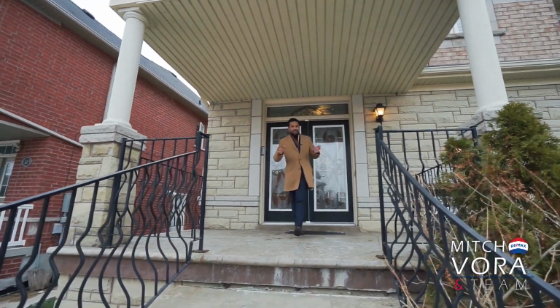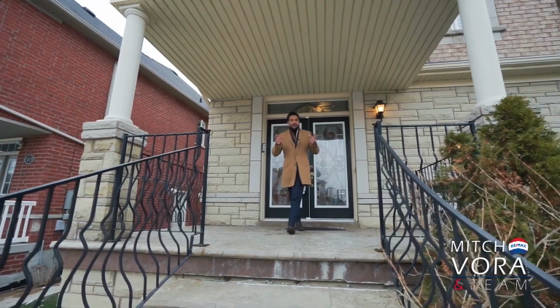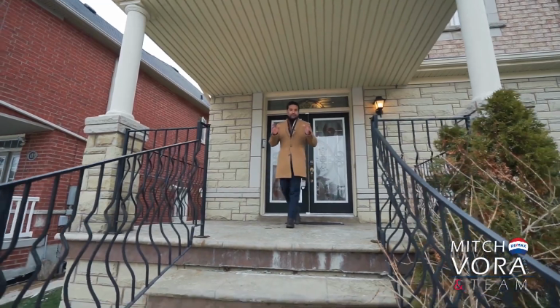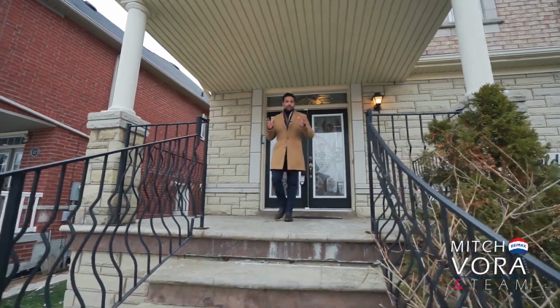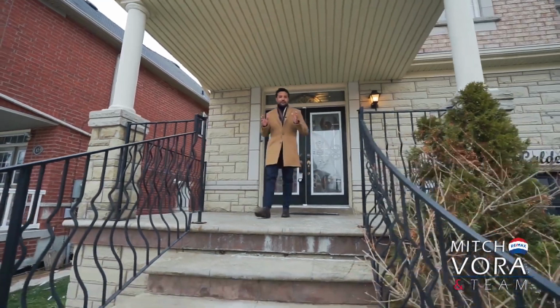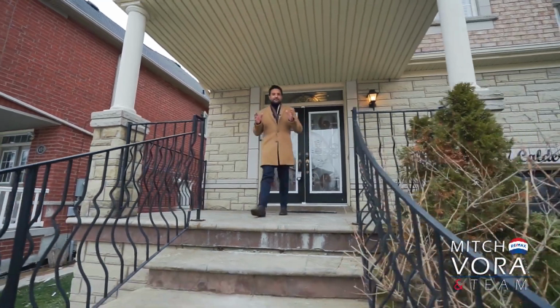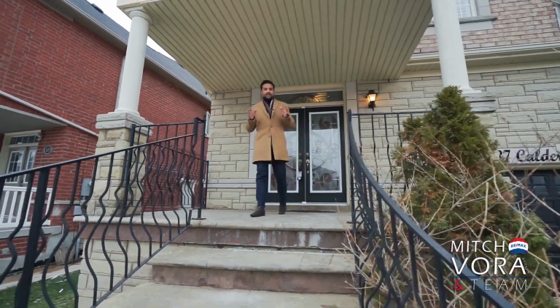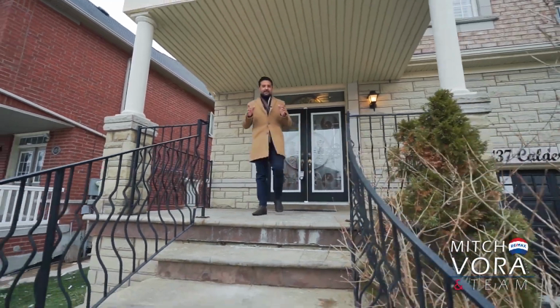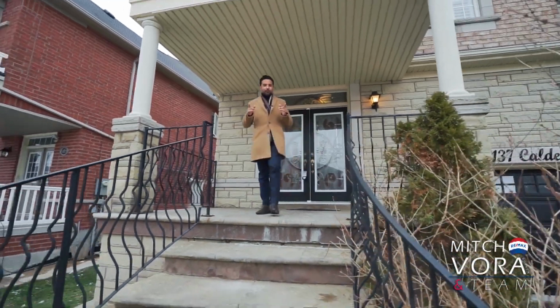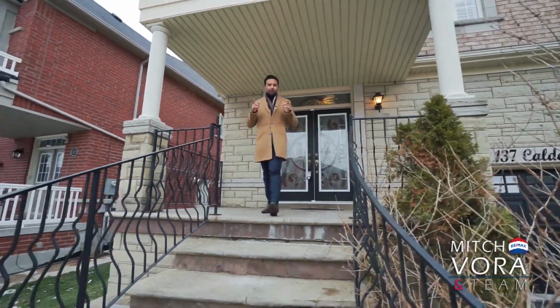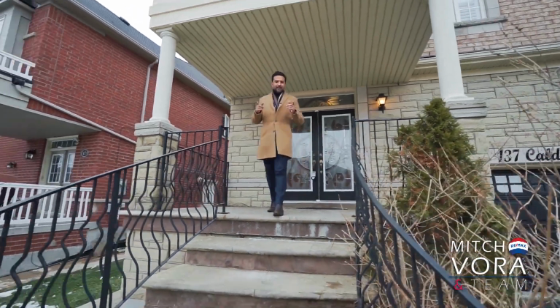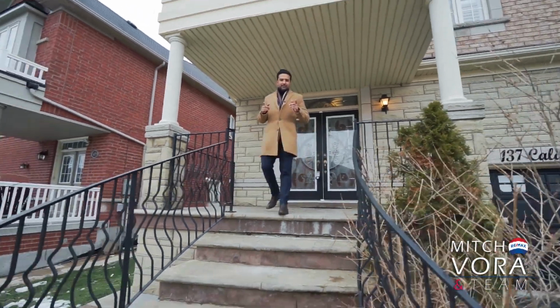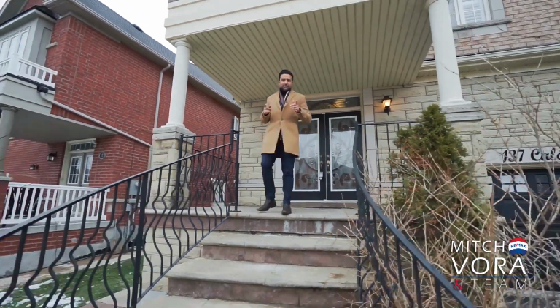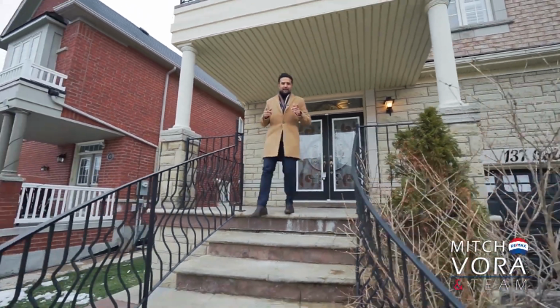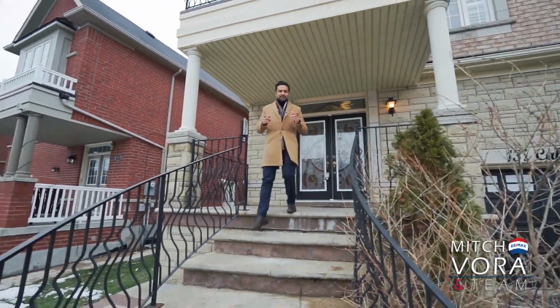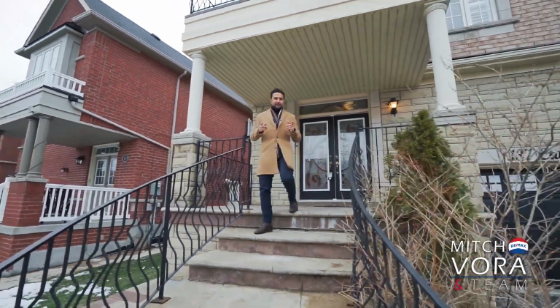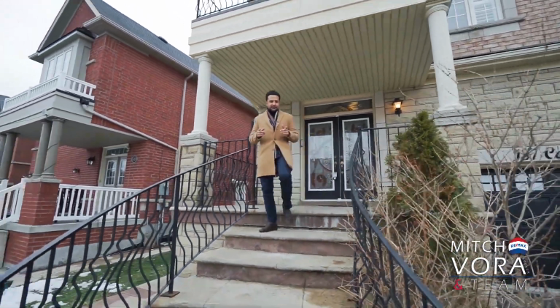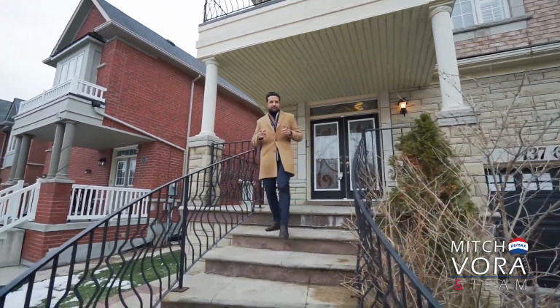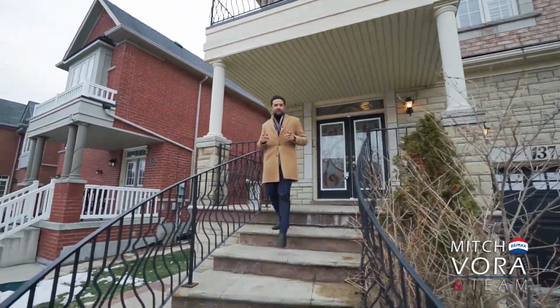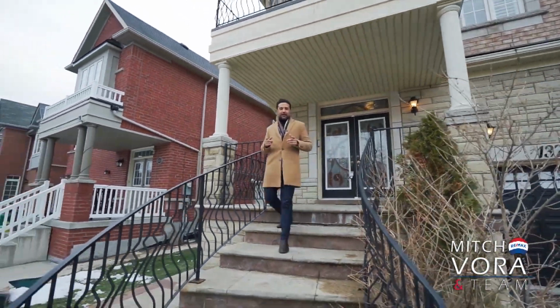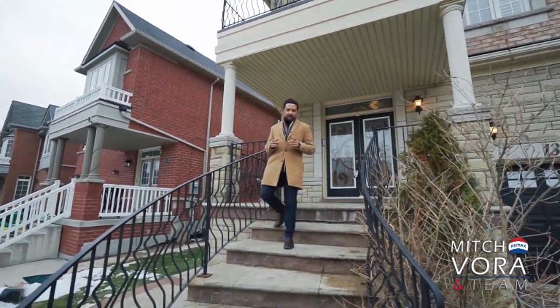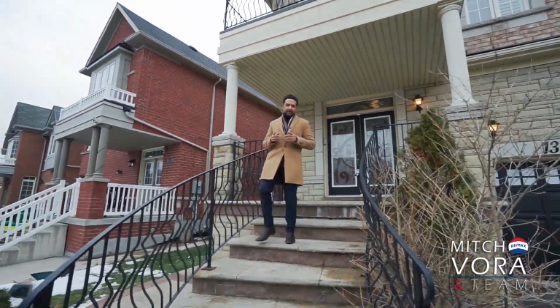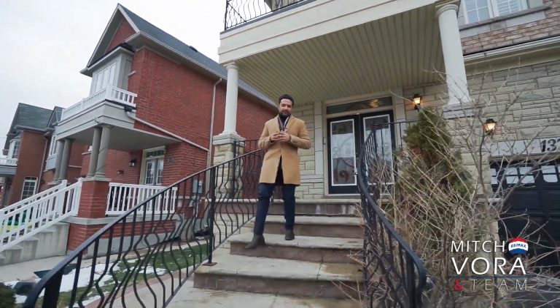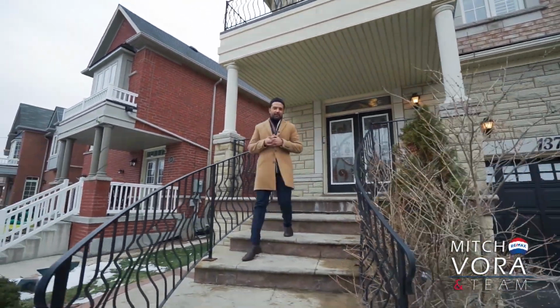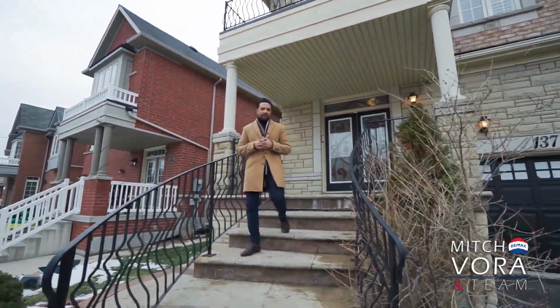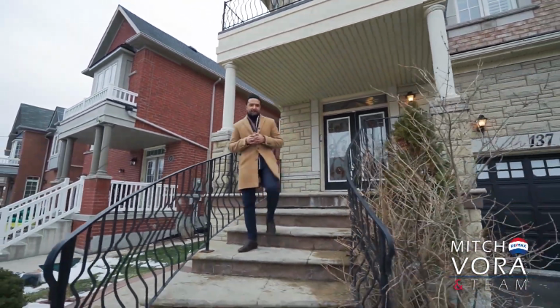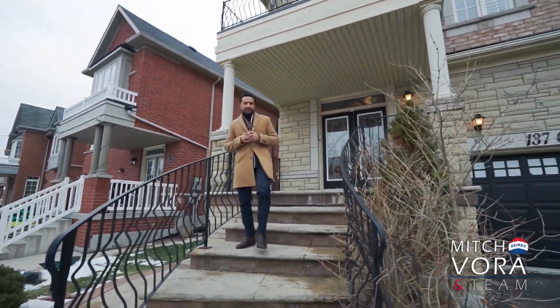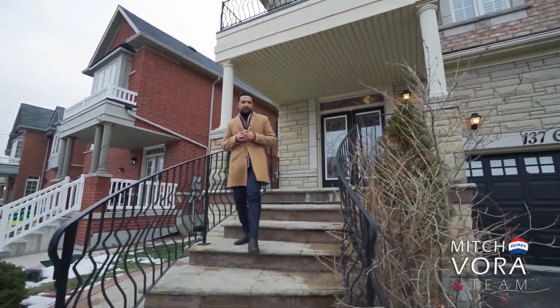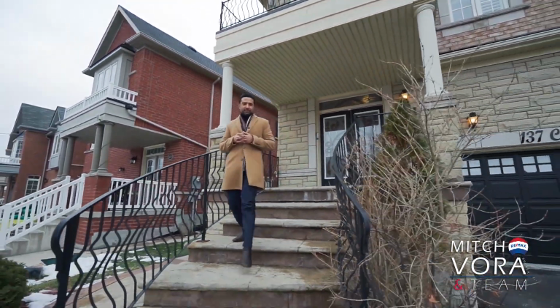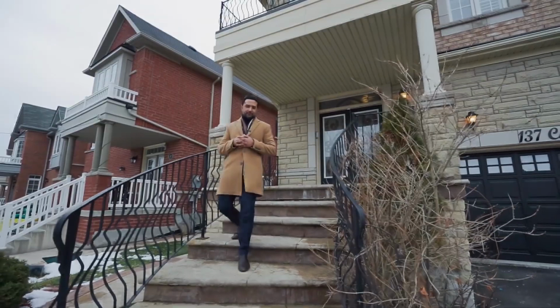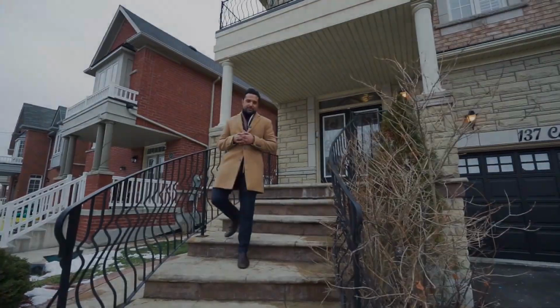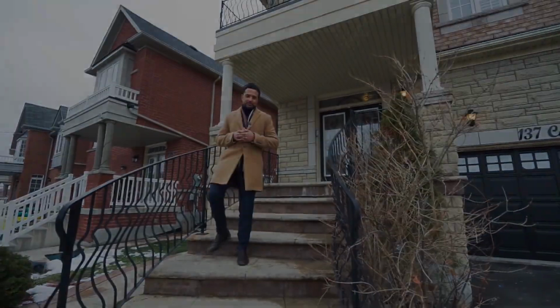Thank you for touring this amazing home. As you can tell, it's priced to move, so act quickly. All the best and hope to hear from you soon.